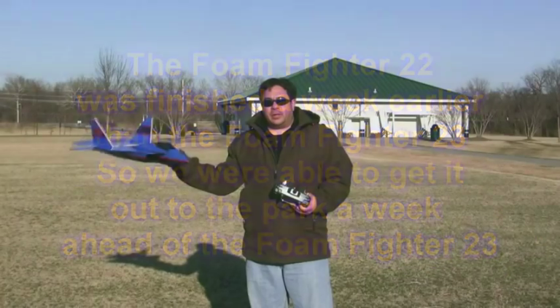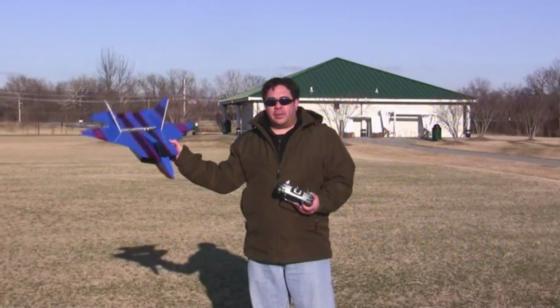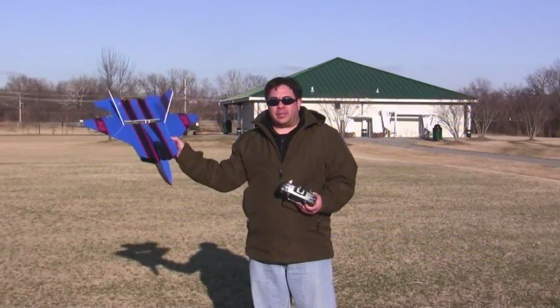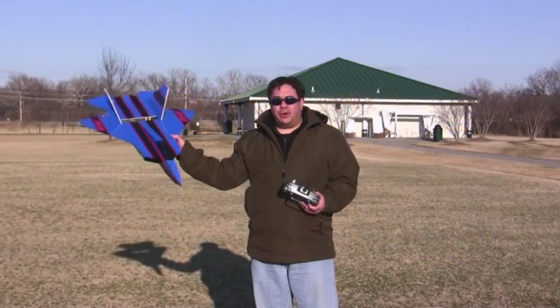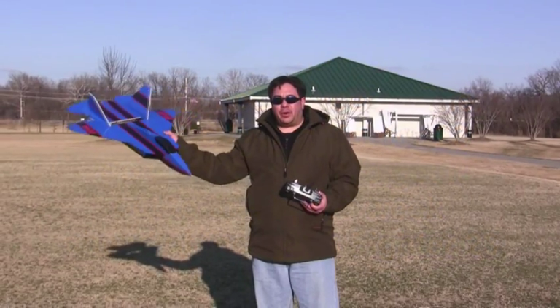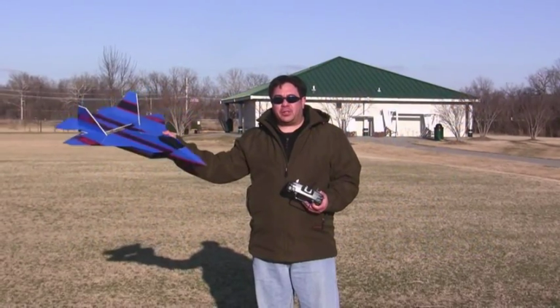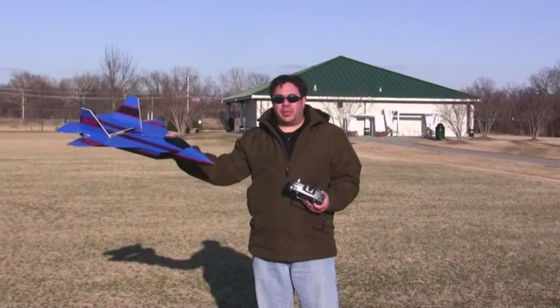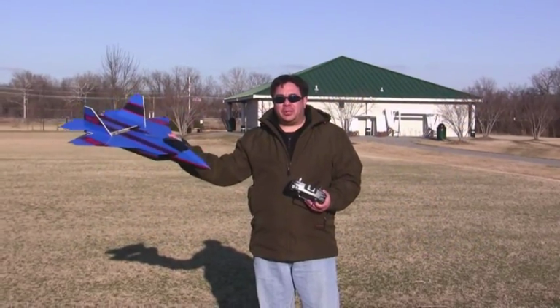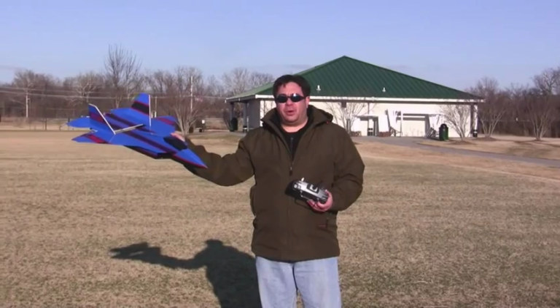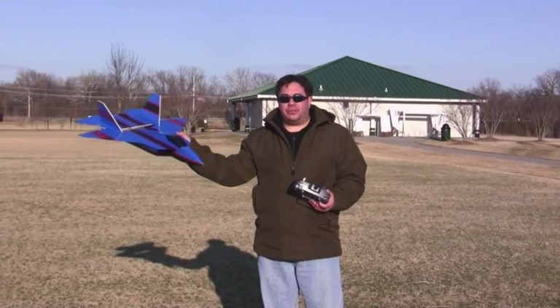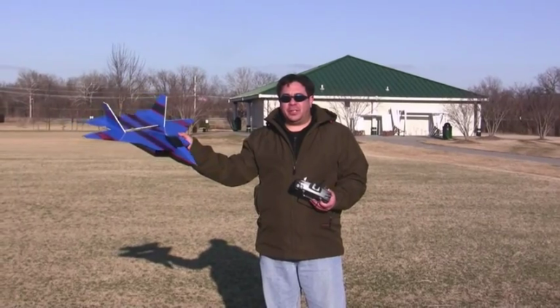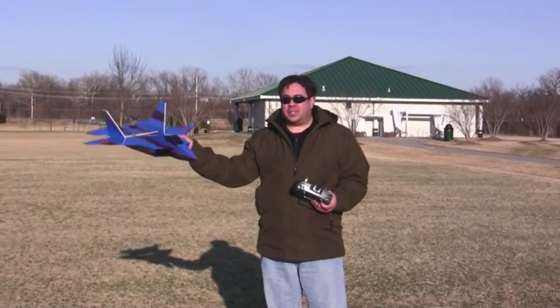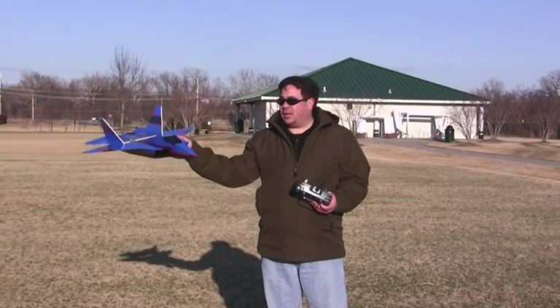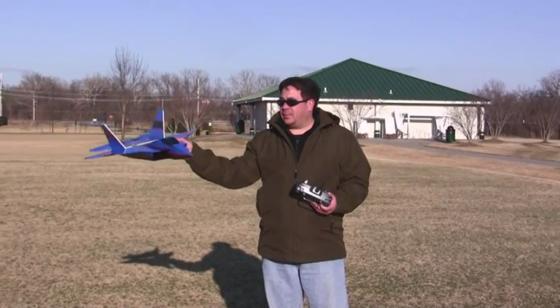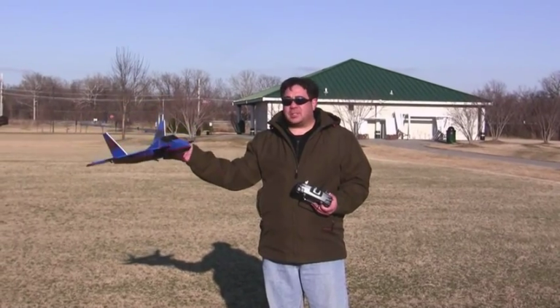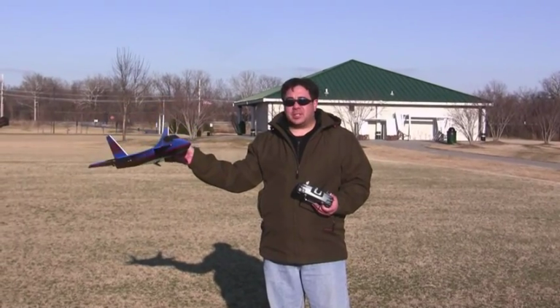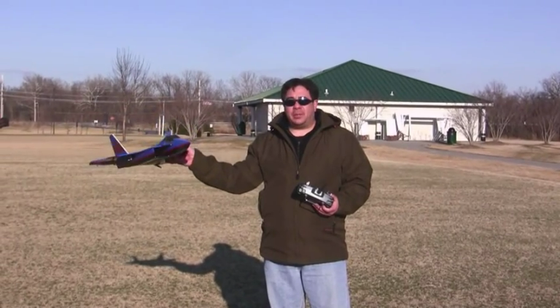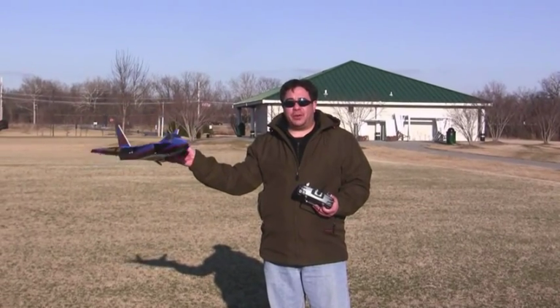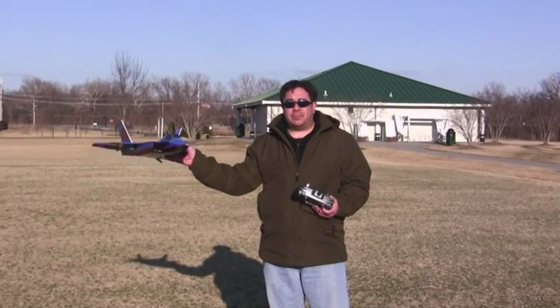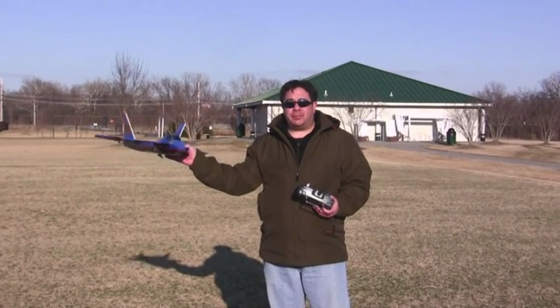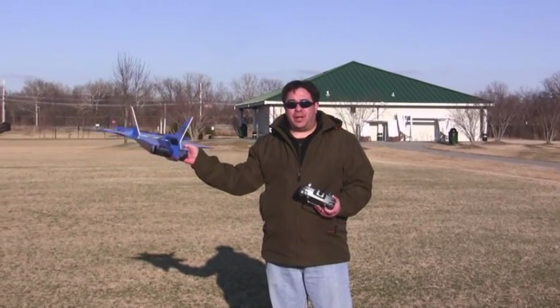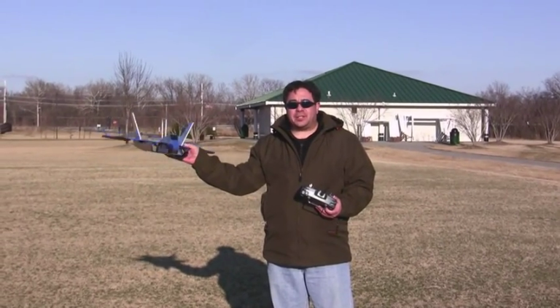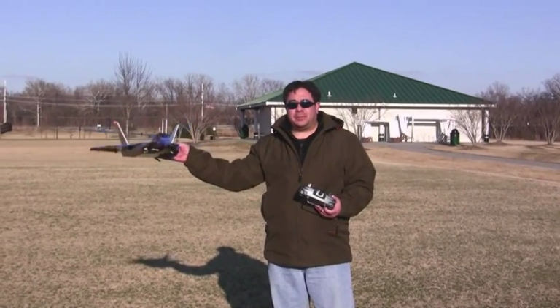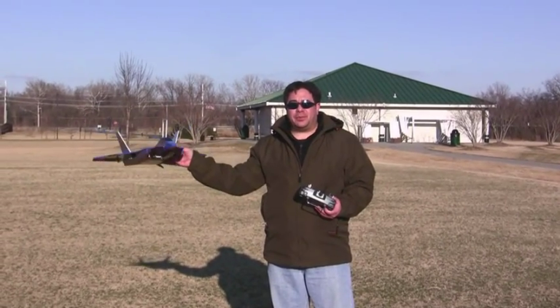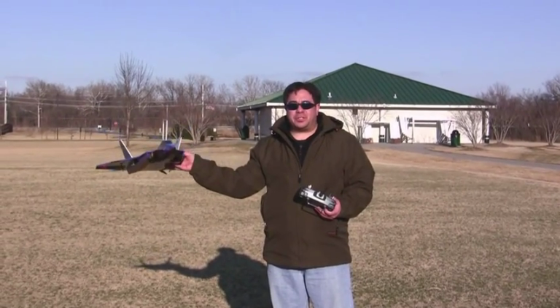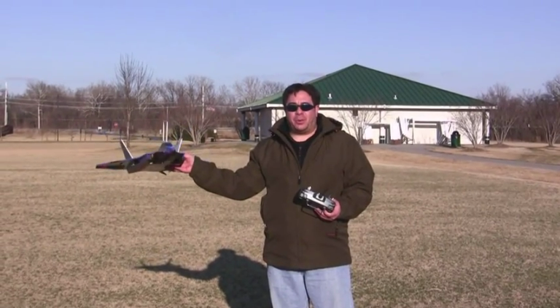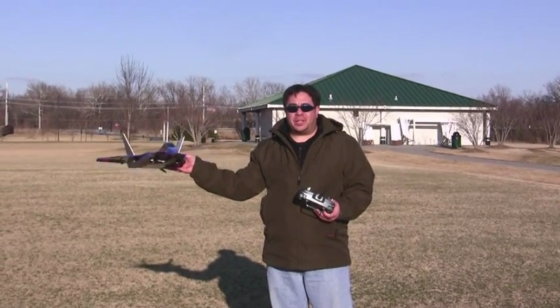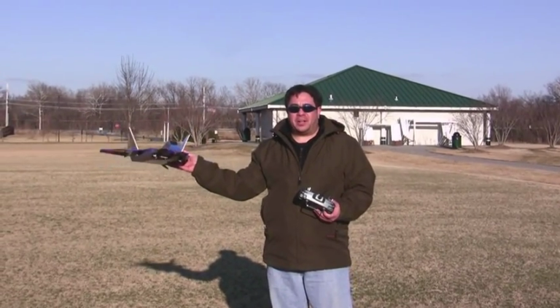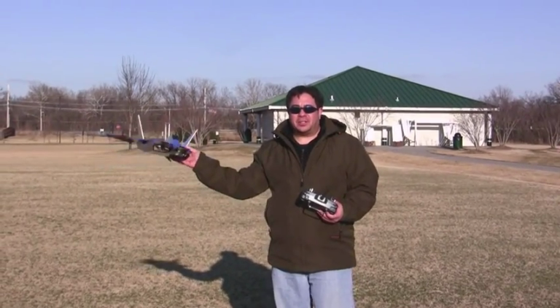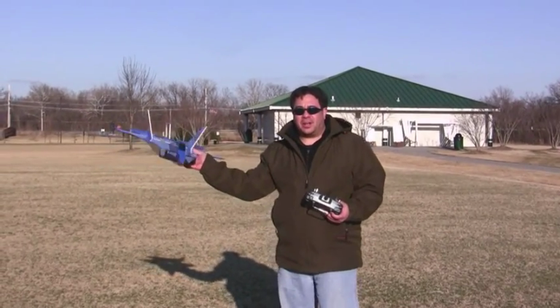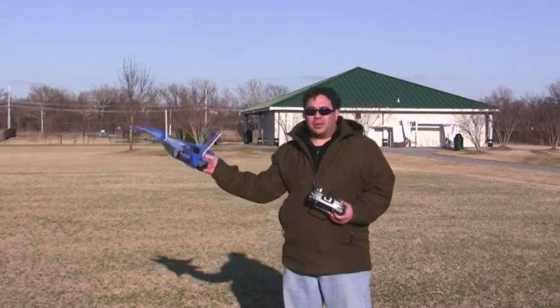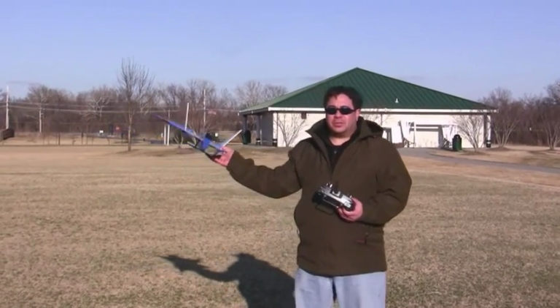We've got the Foamfighter 22 all finished. This is going to be the first maiden flight — the first throw in the air. Let's see how it goes.